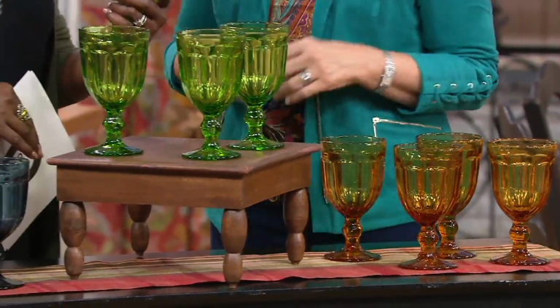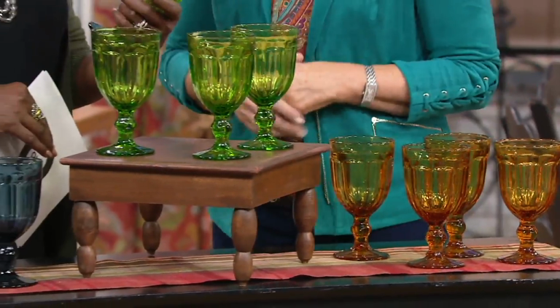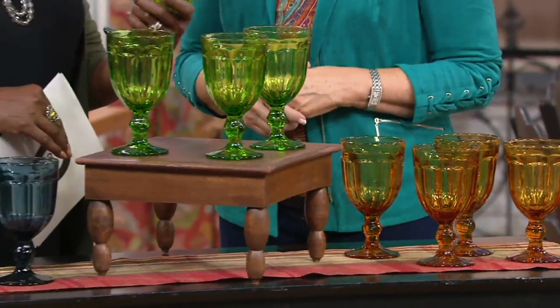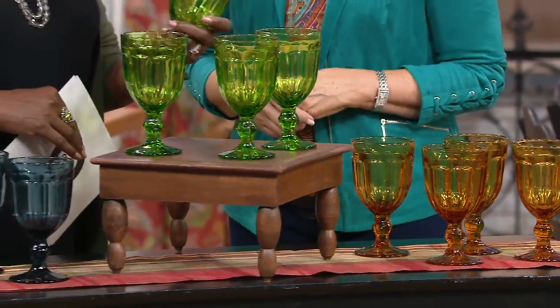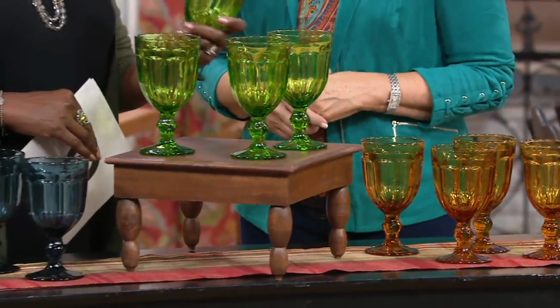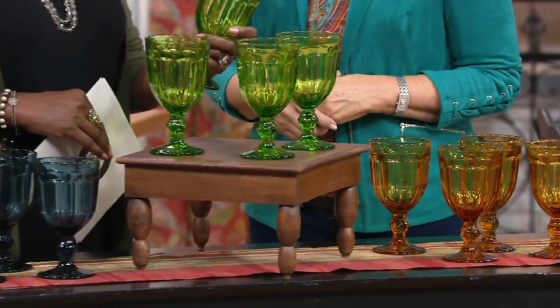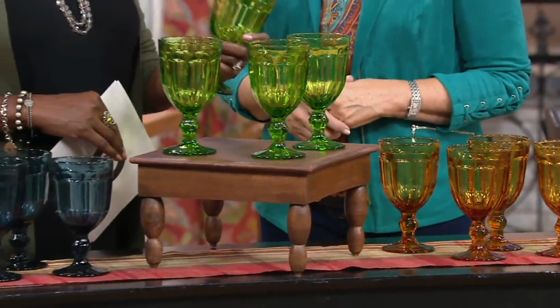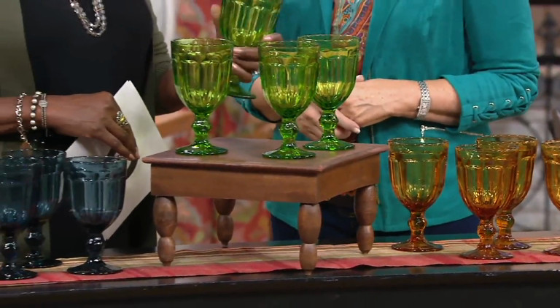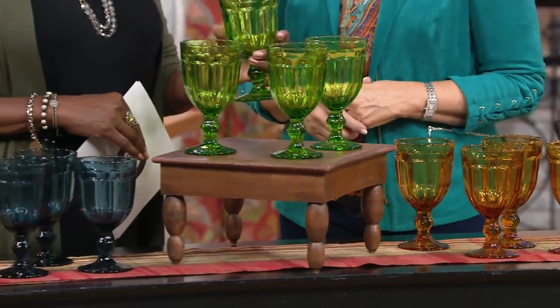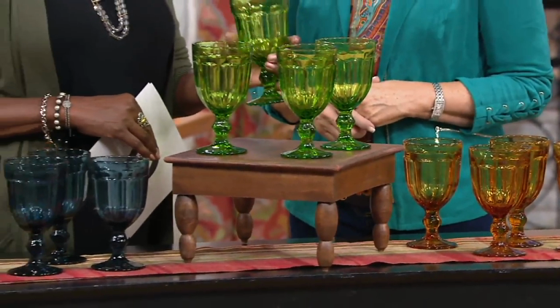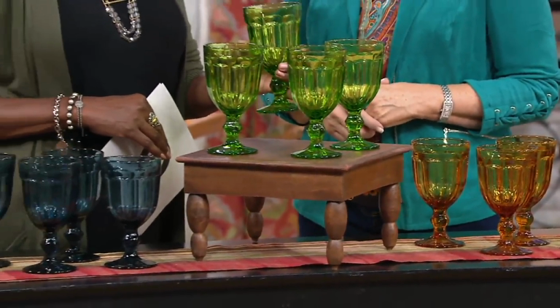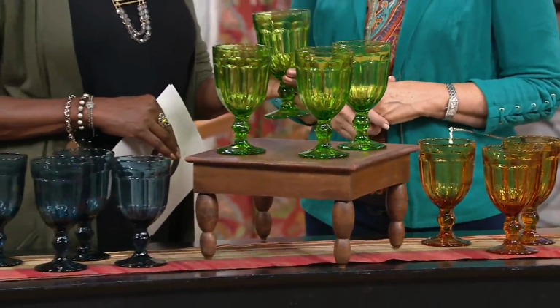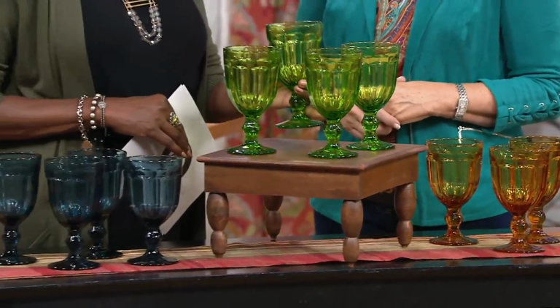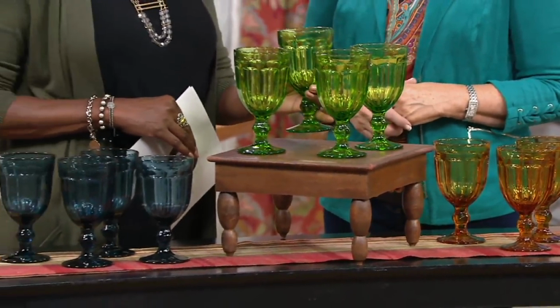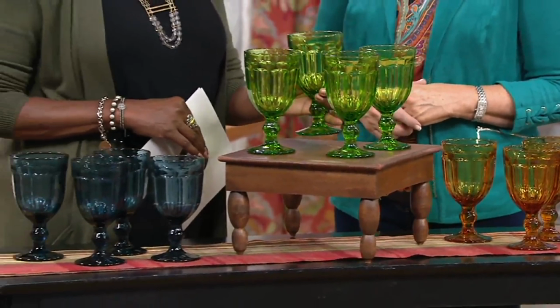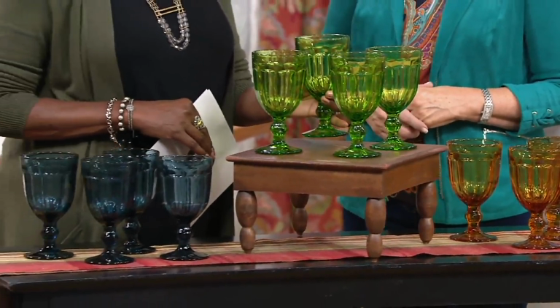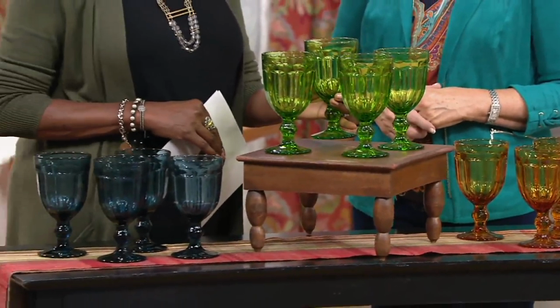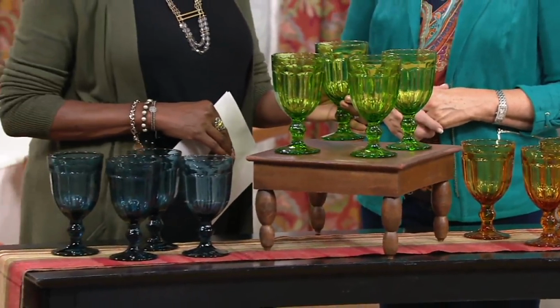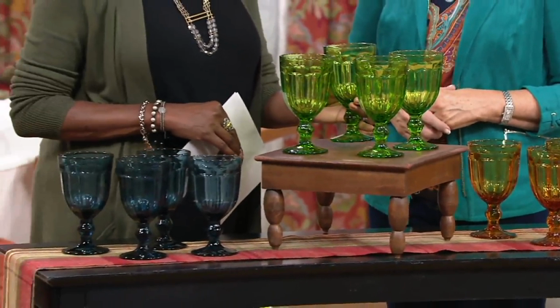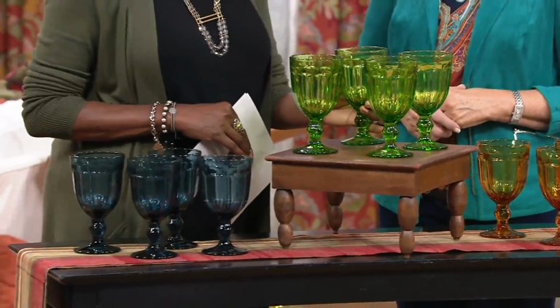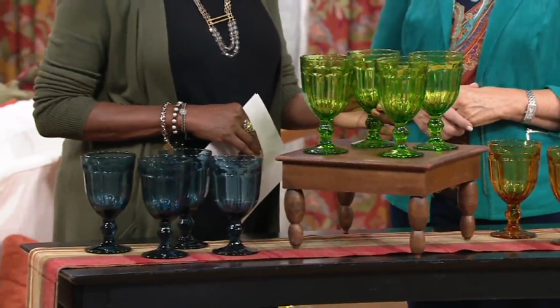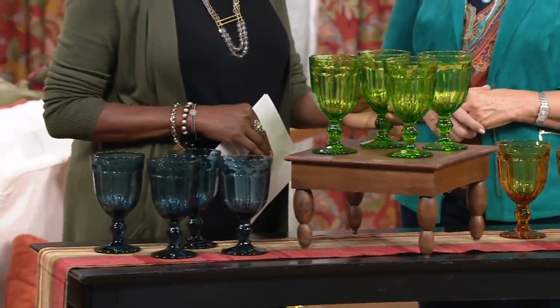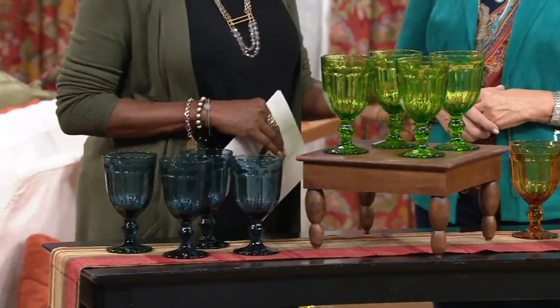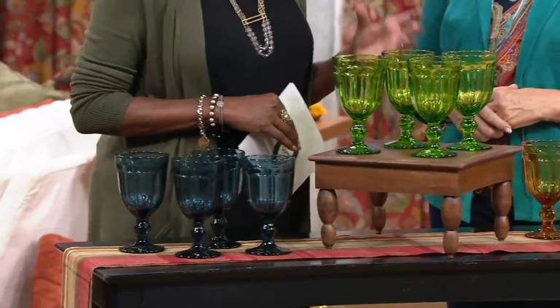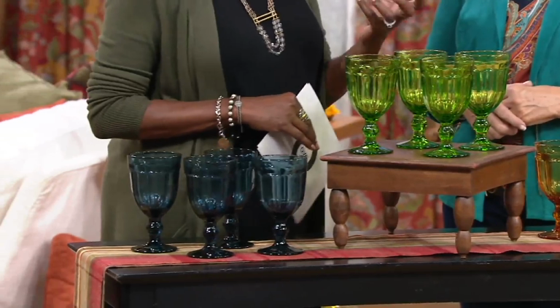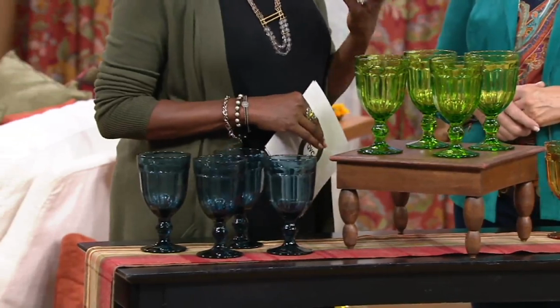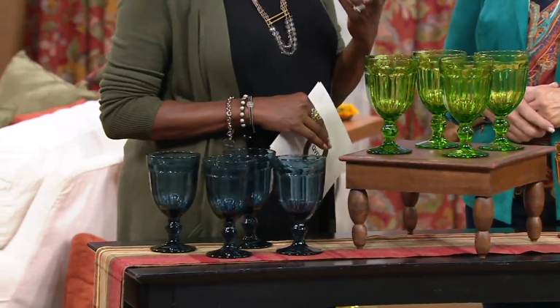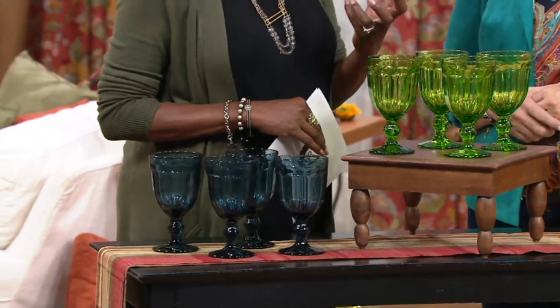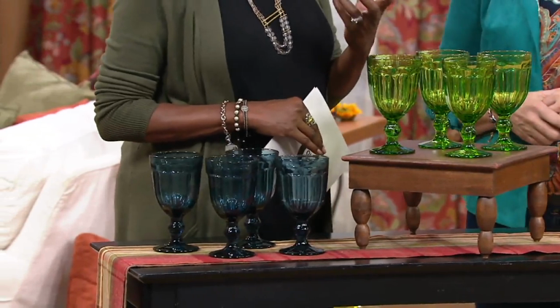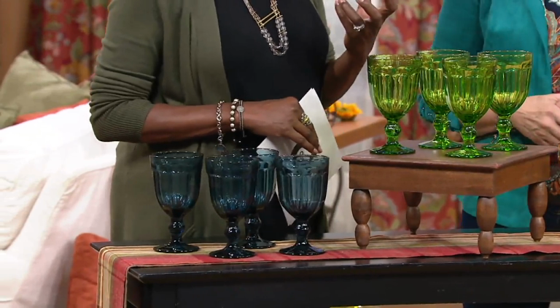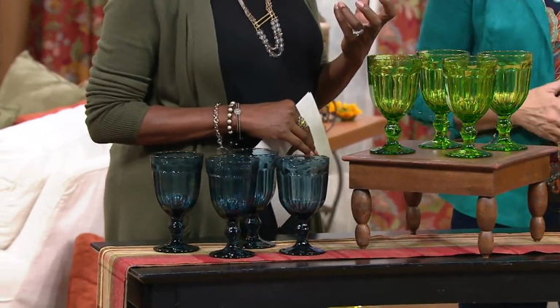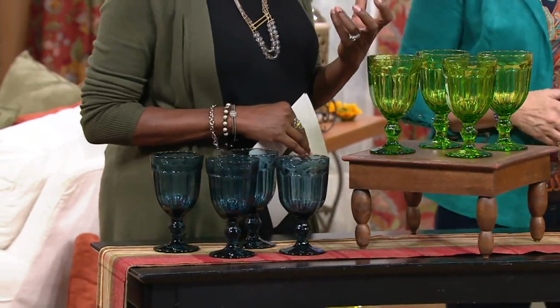You're going to put the iced tea in there and people are going to be — it feels substantial.